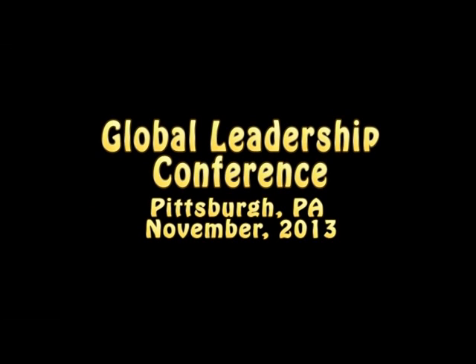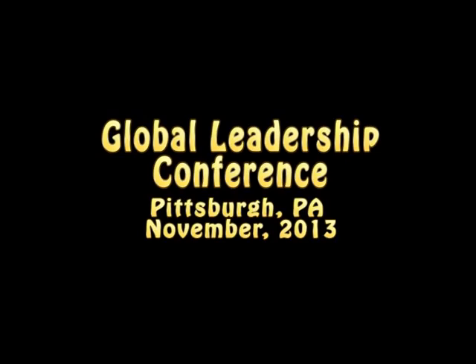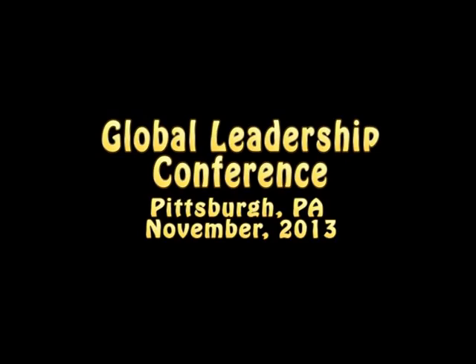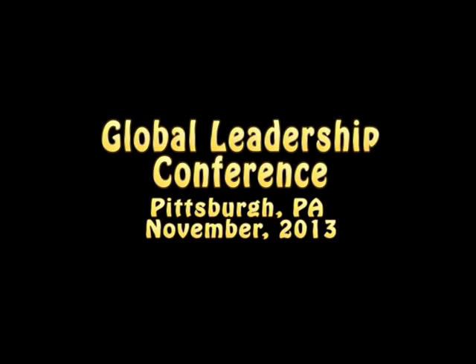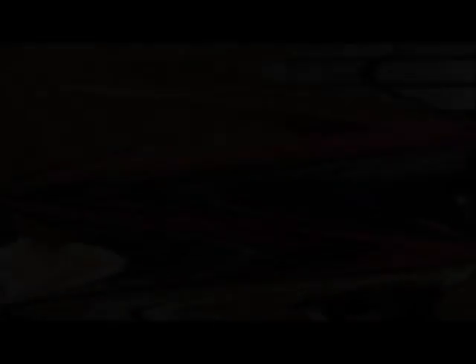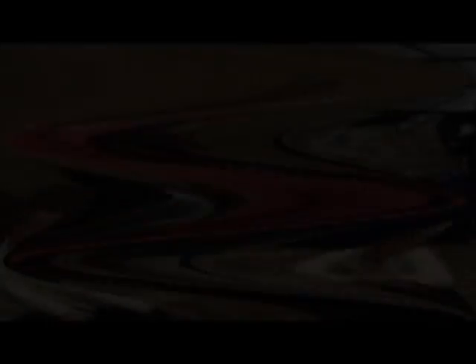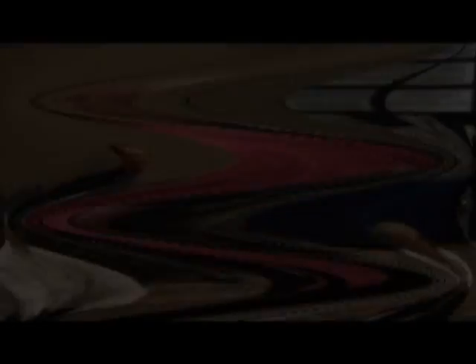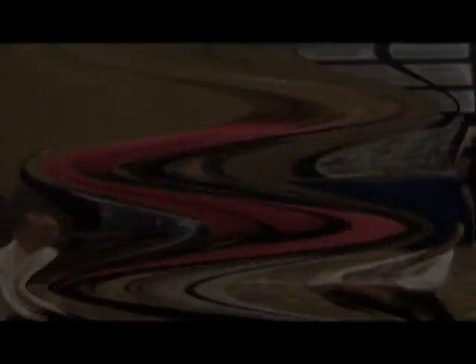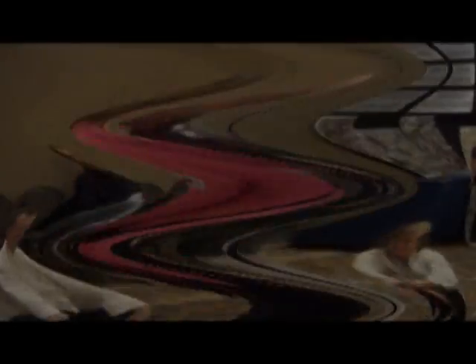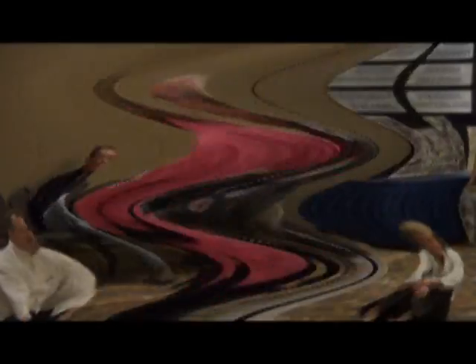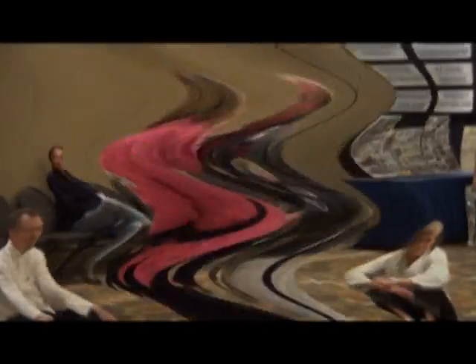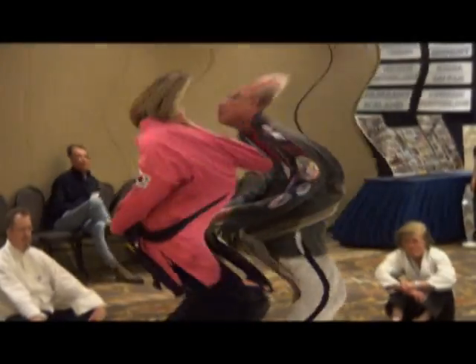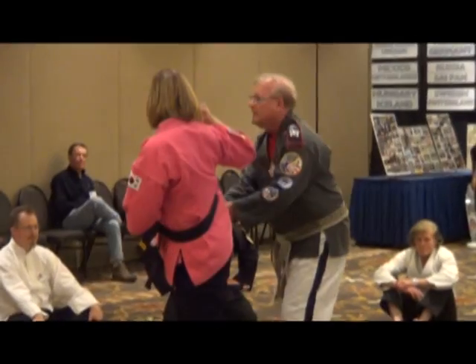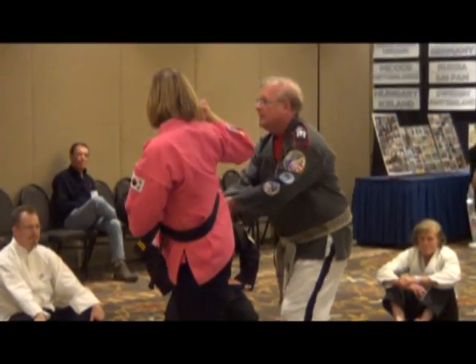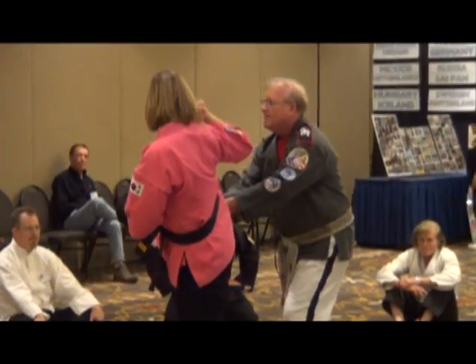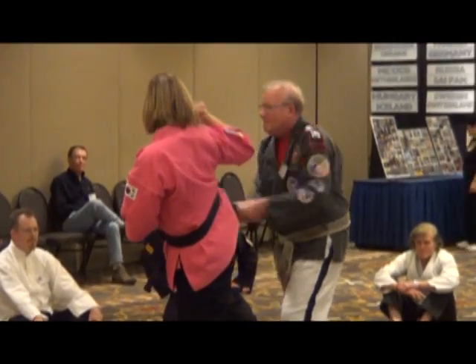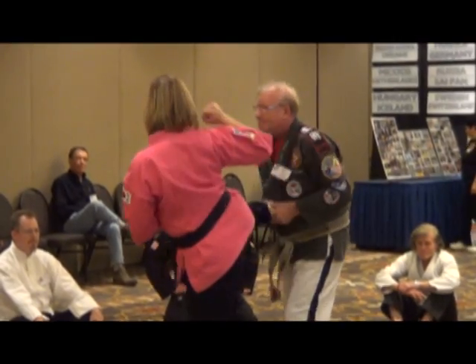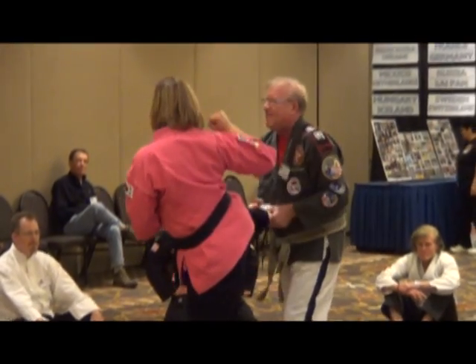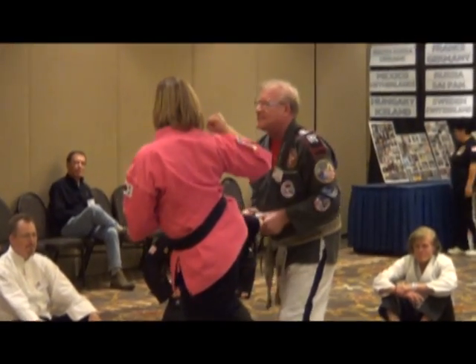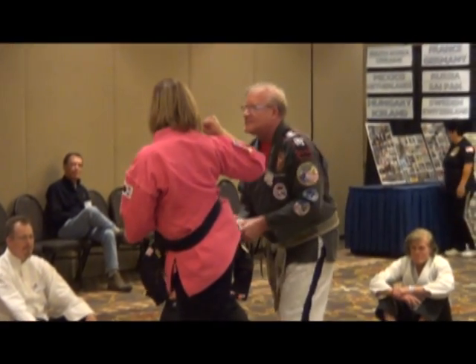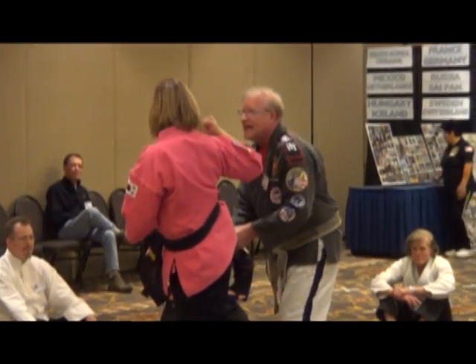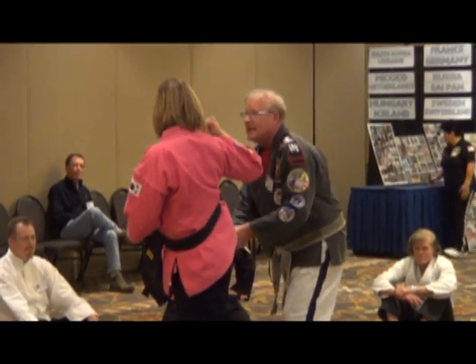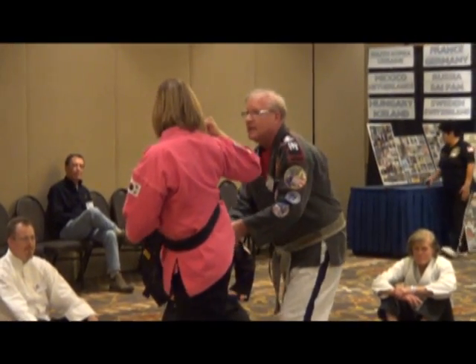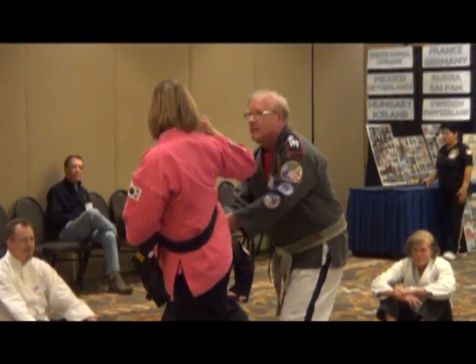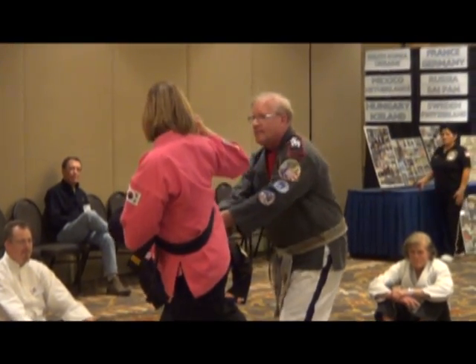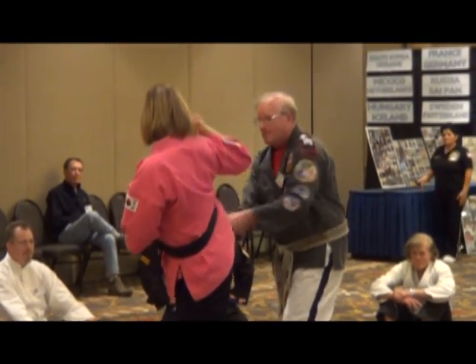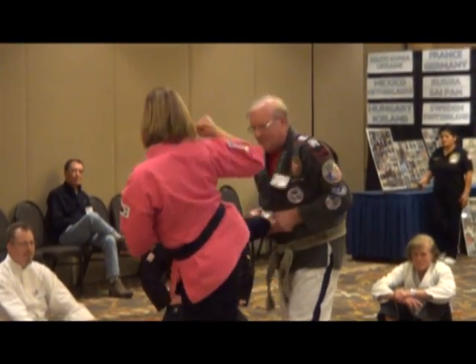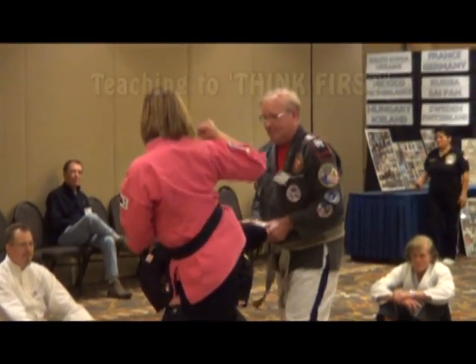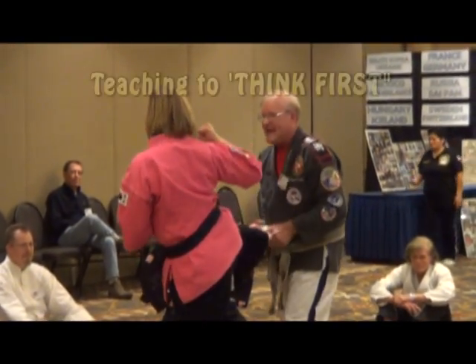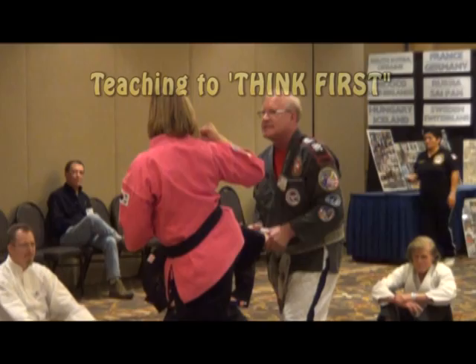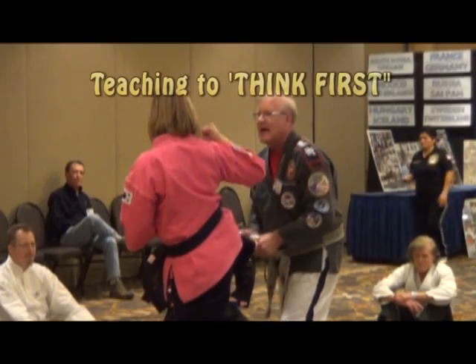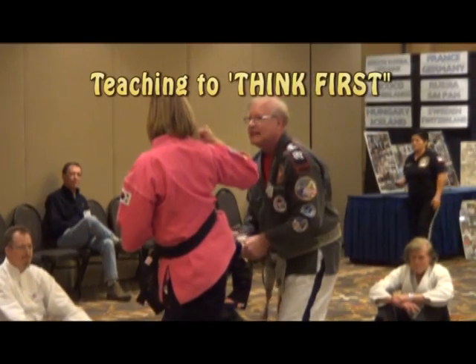This is a cycle. That's a cycle. That's a cycle.